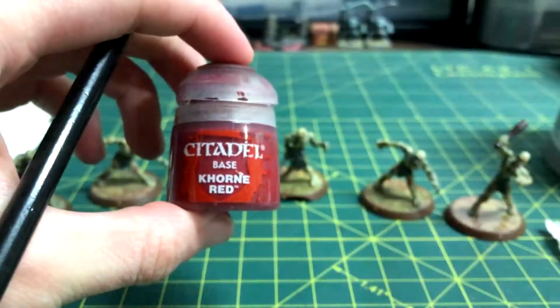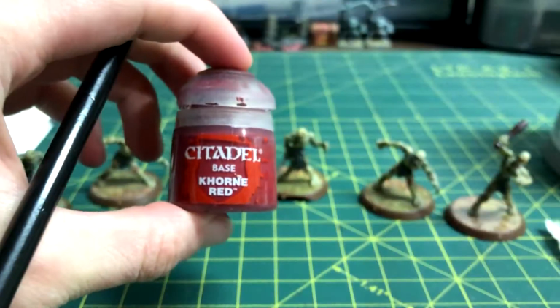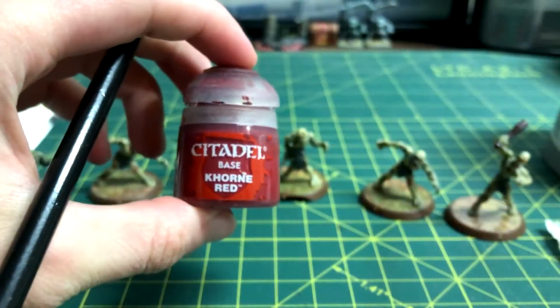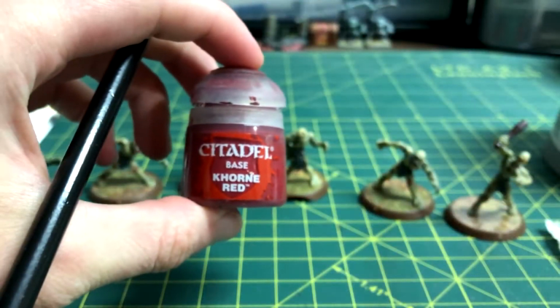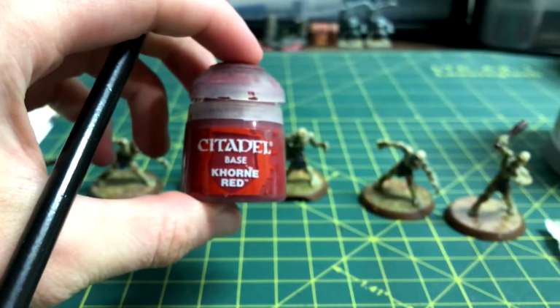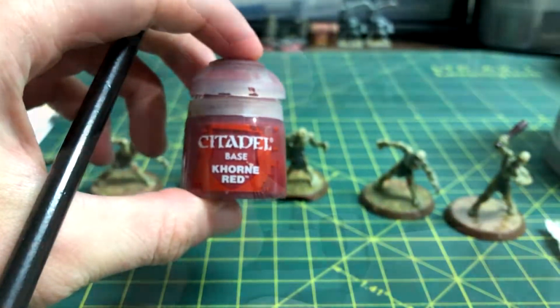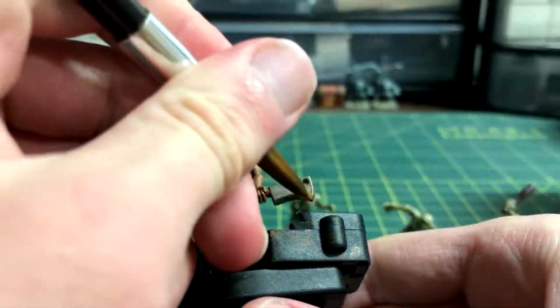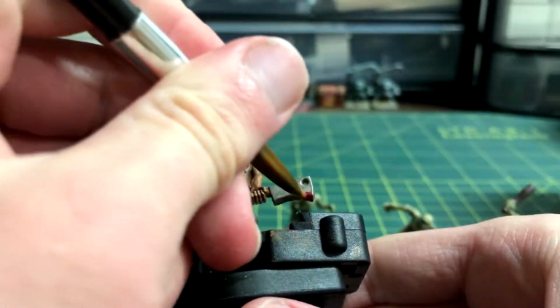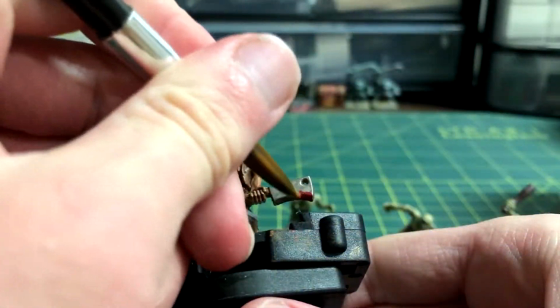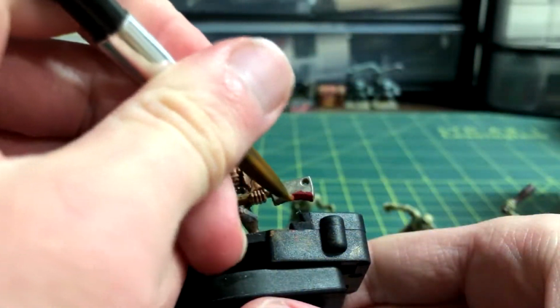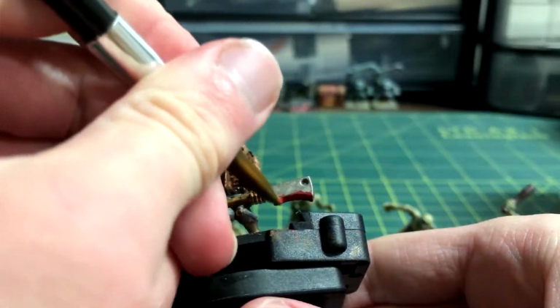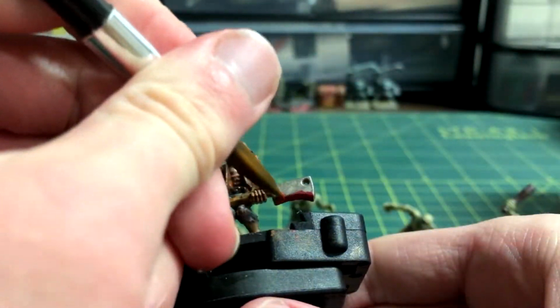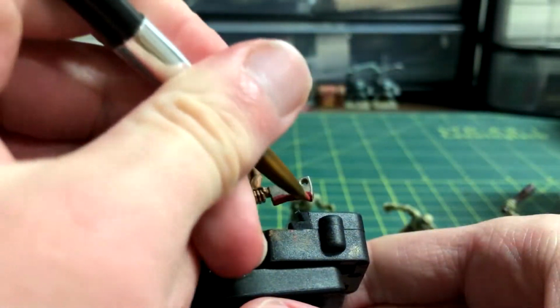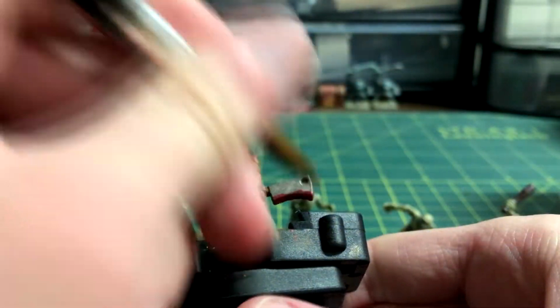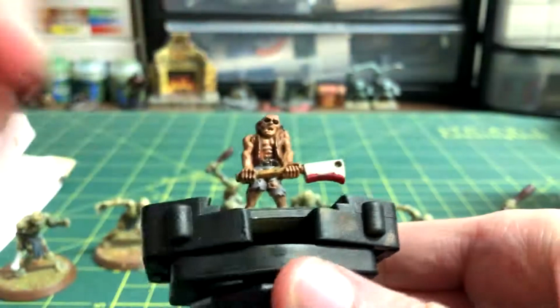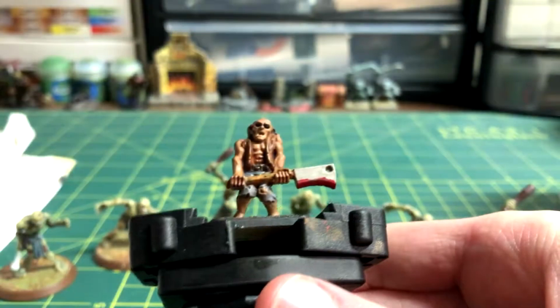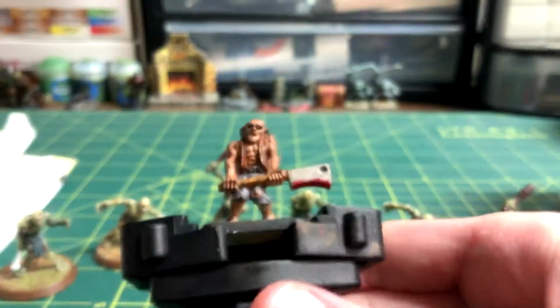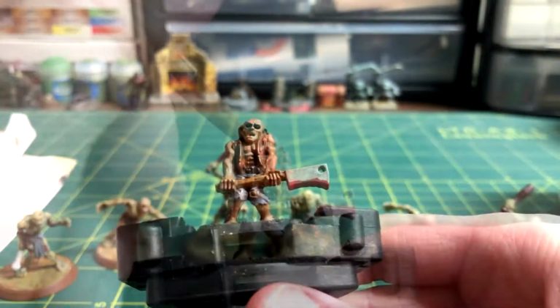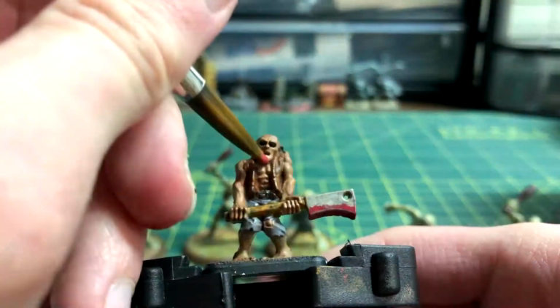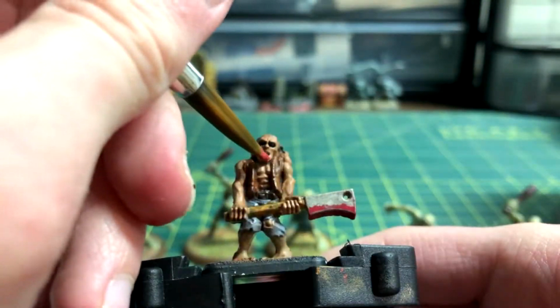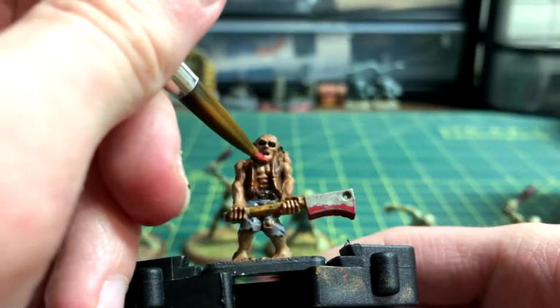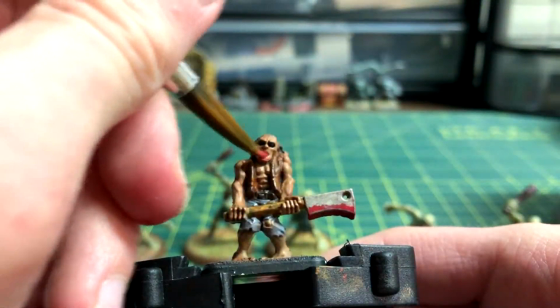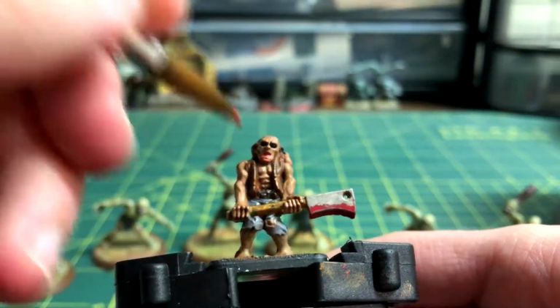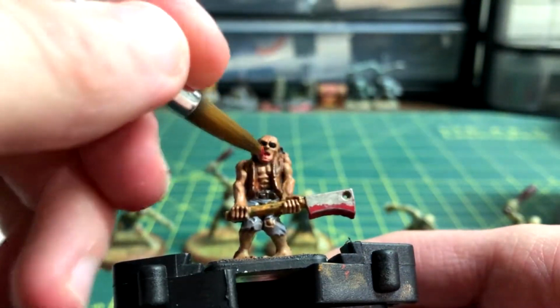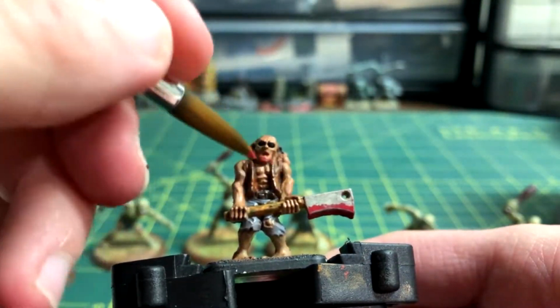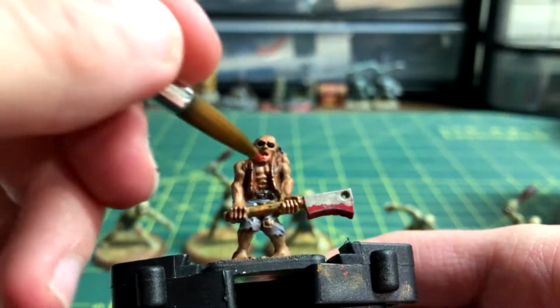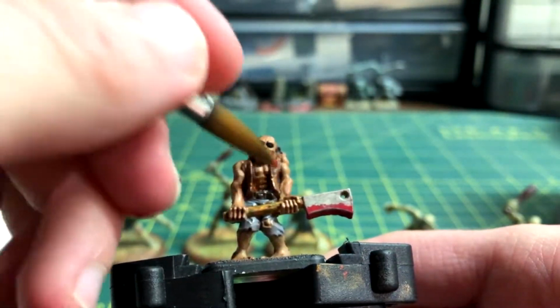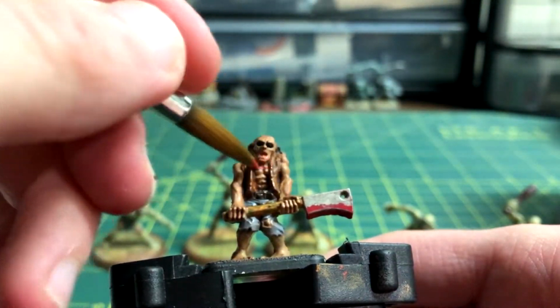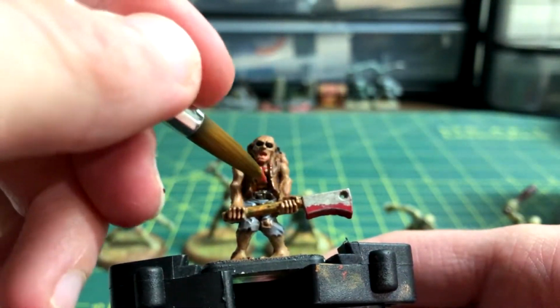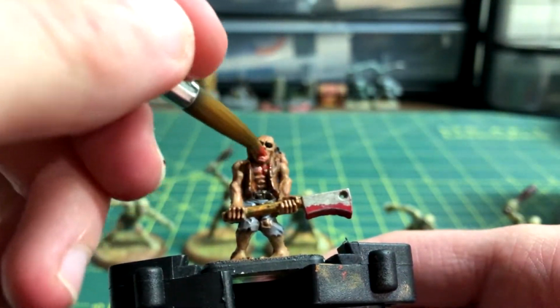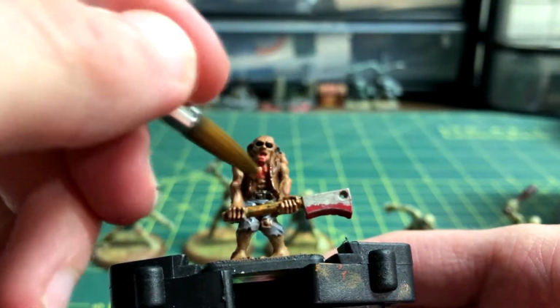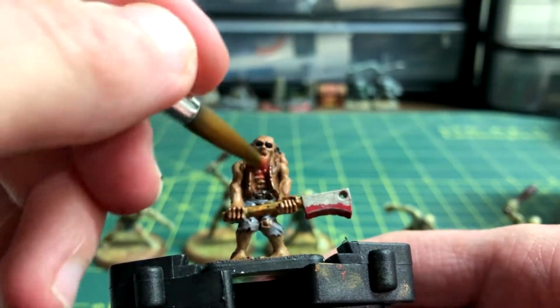Khorne Red created some blood on the cleaver, in the mouth, and on a few other random spots on the model.